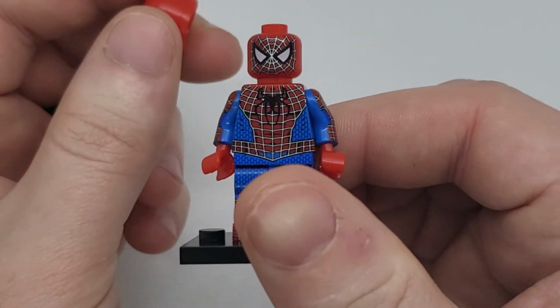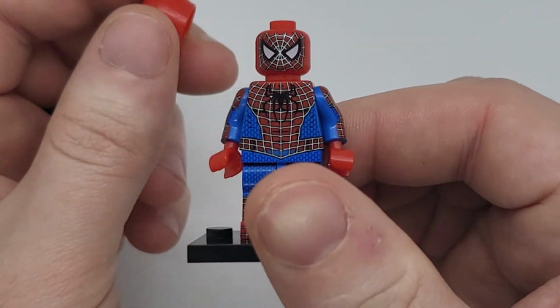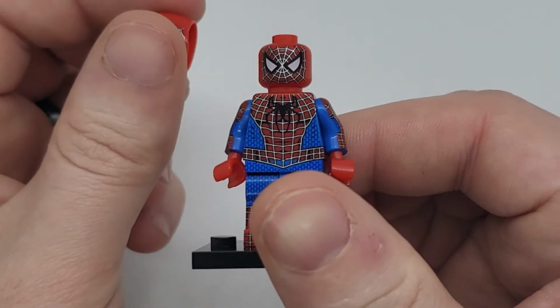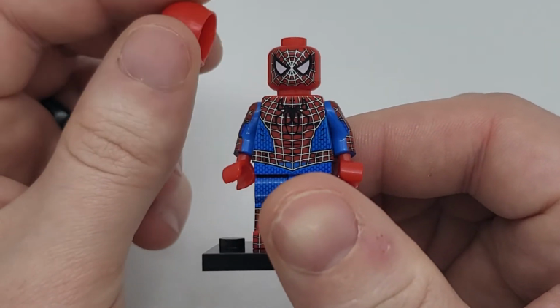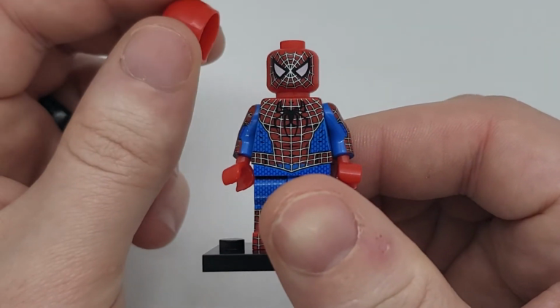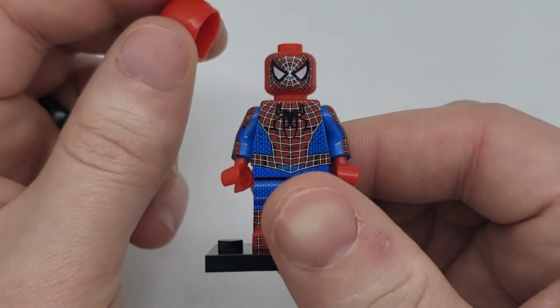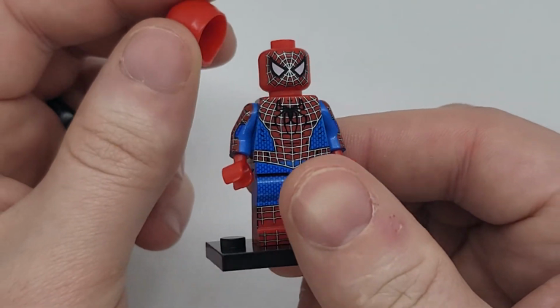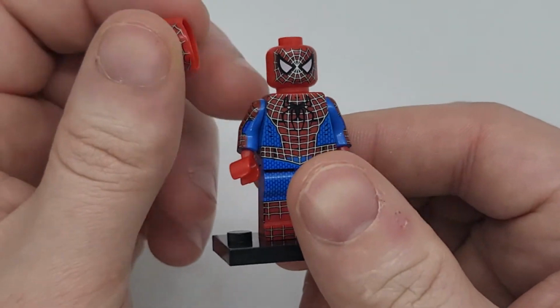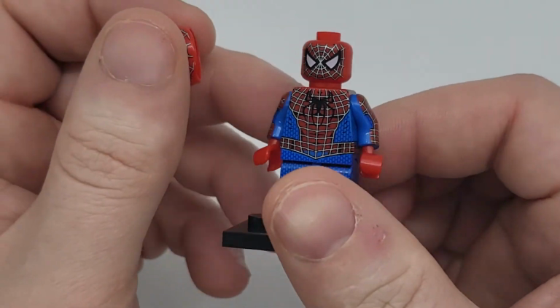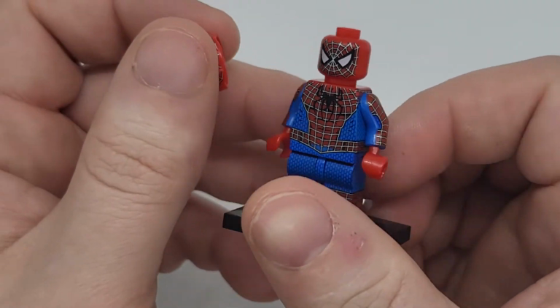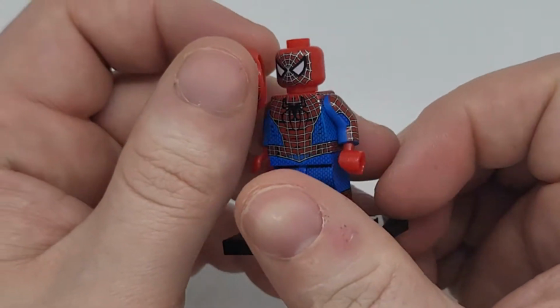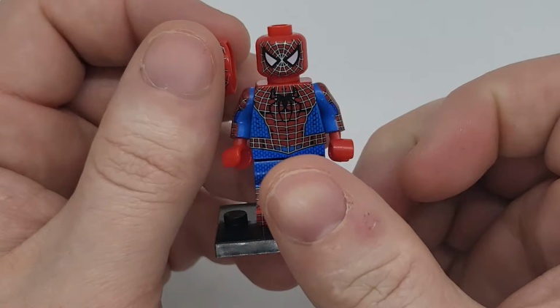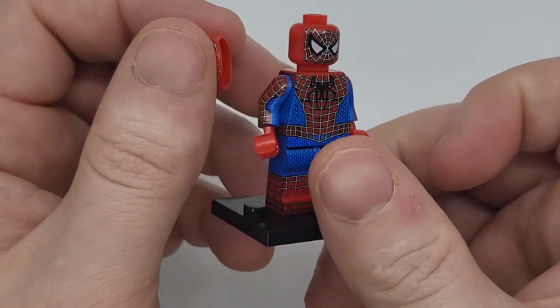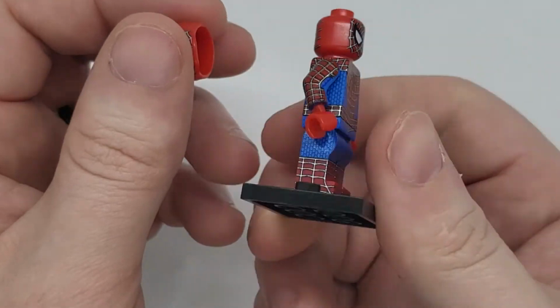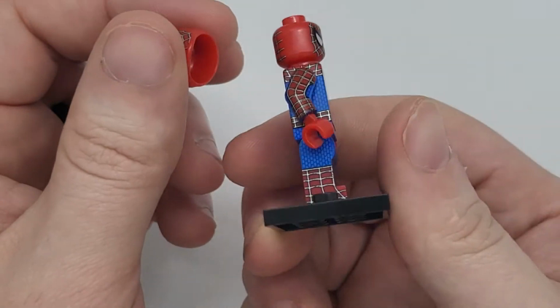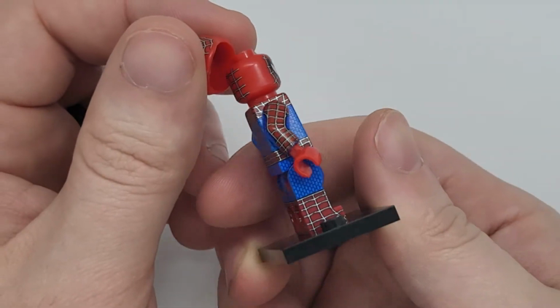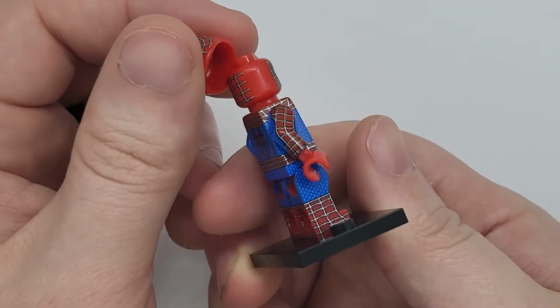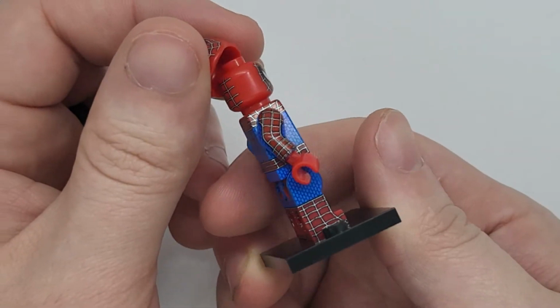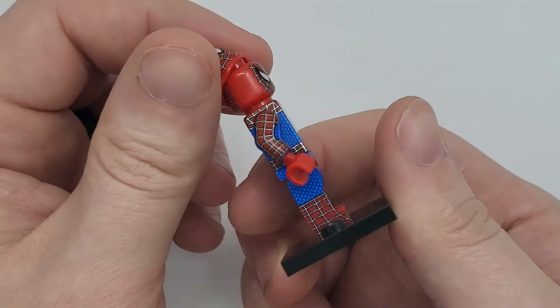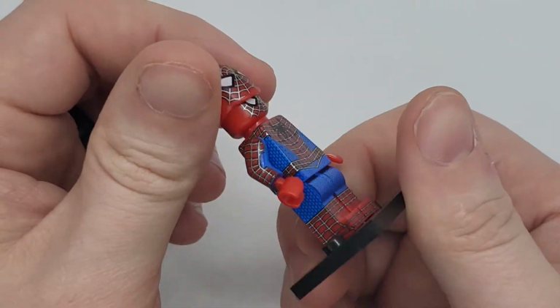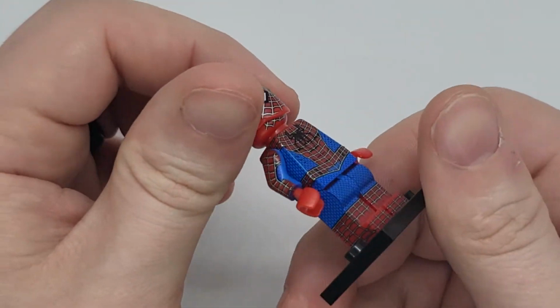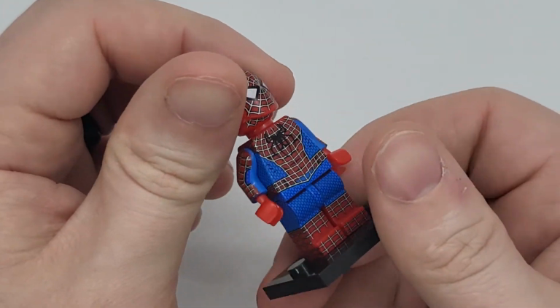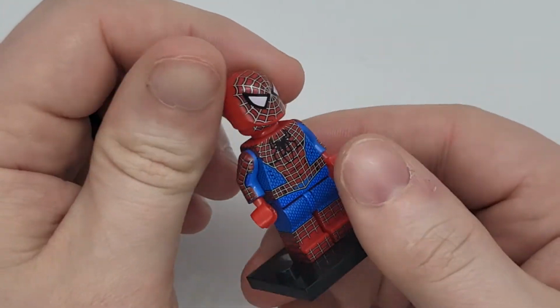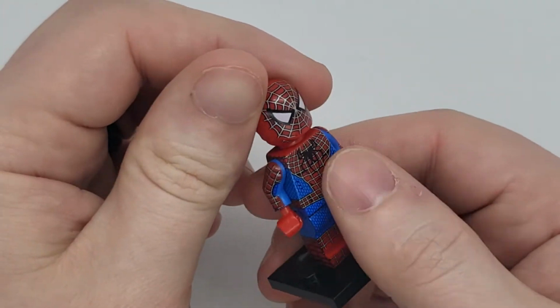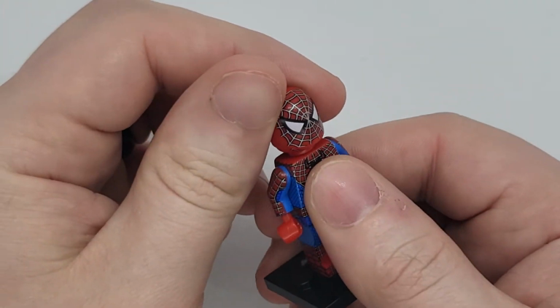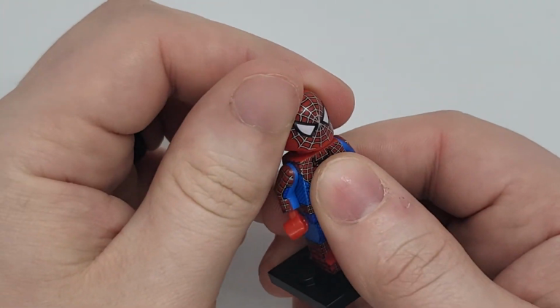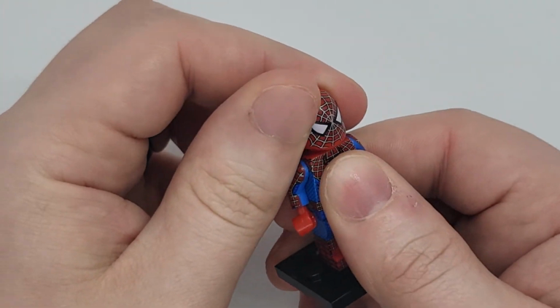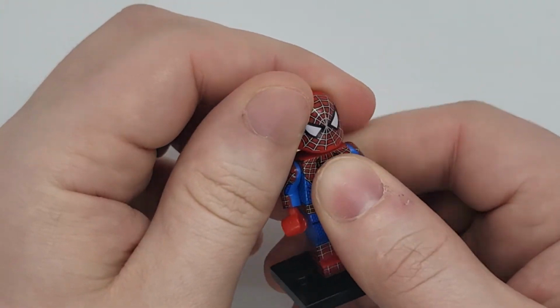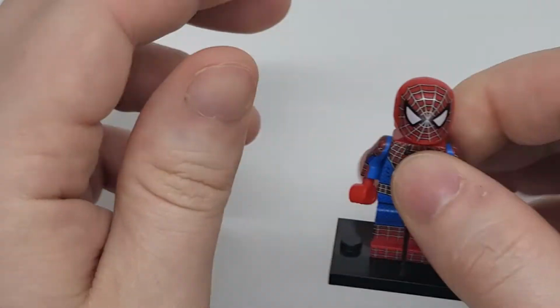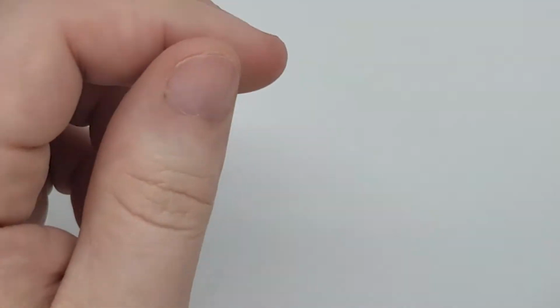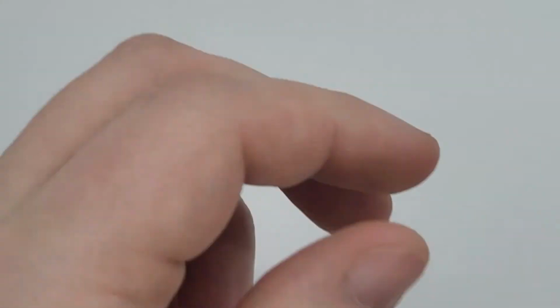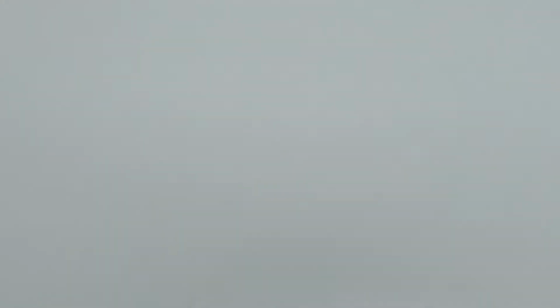As you can see, it is very, very custom detailed — very nice. It comes with a helmet only, no face.